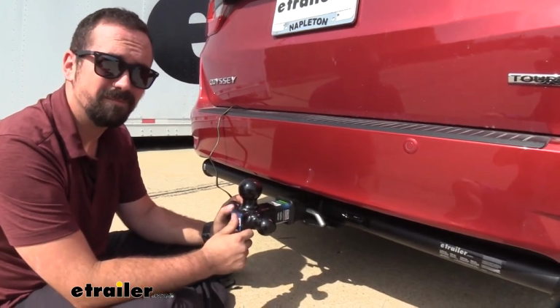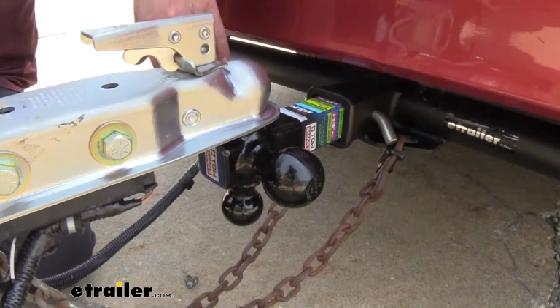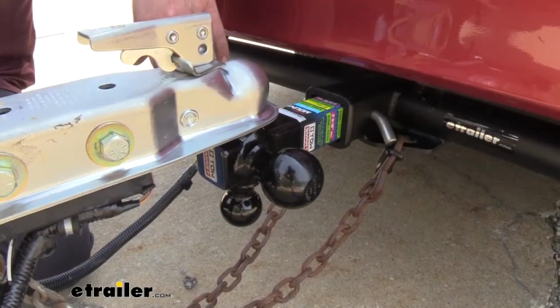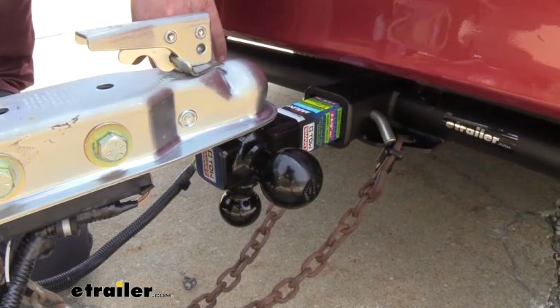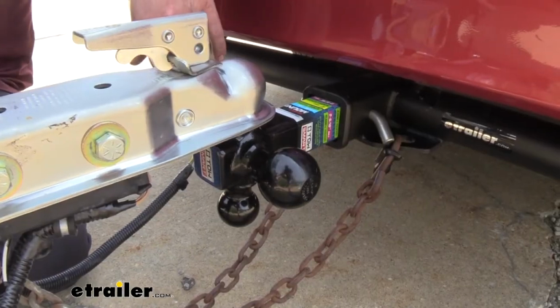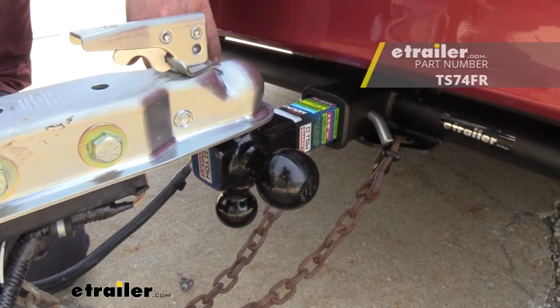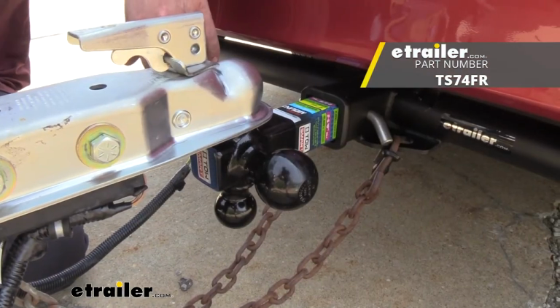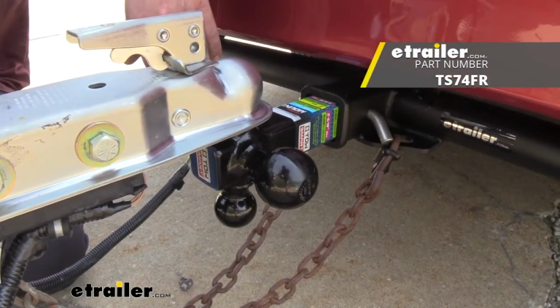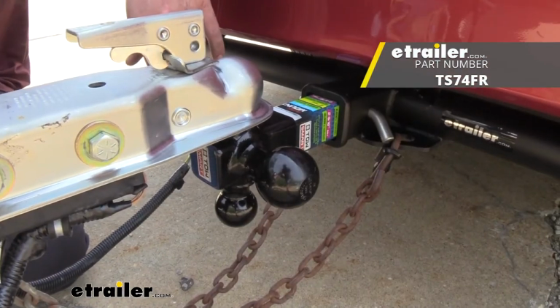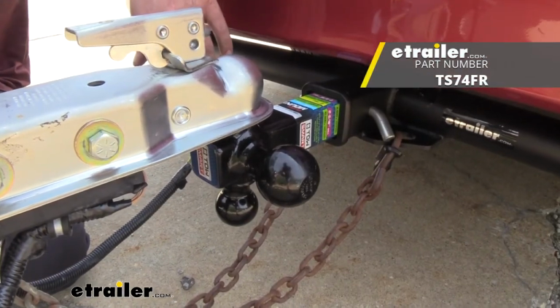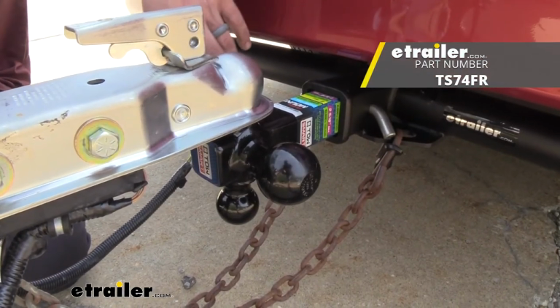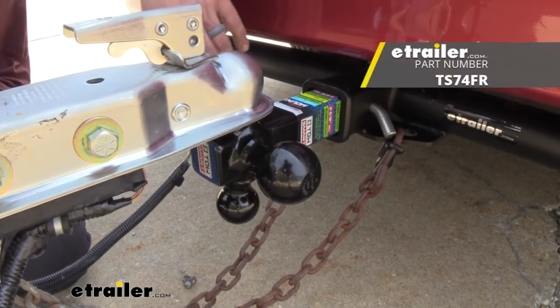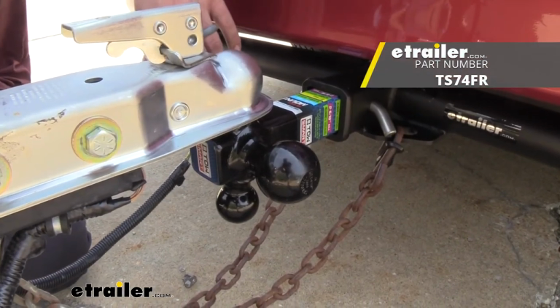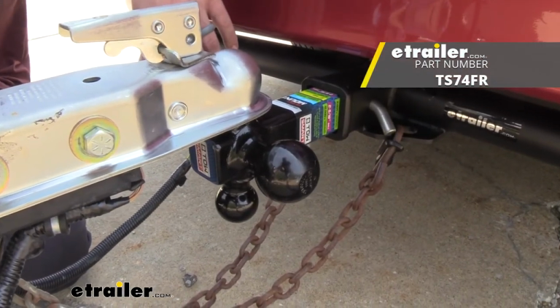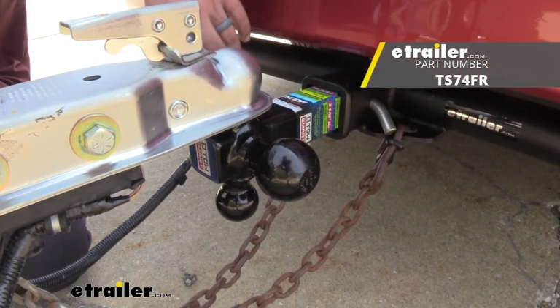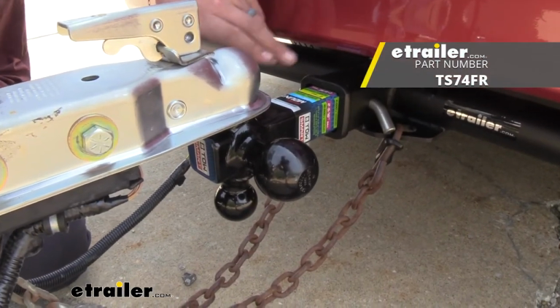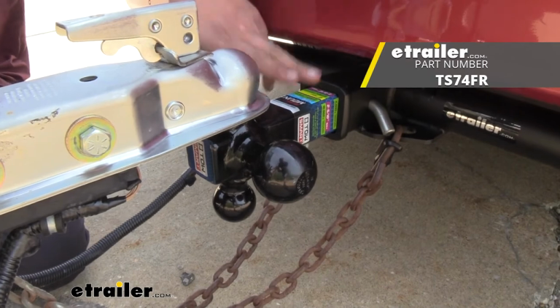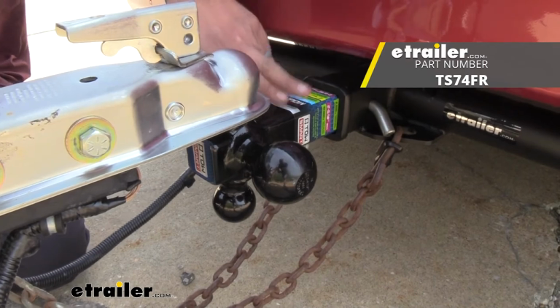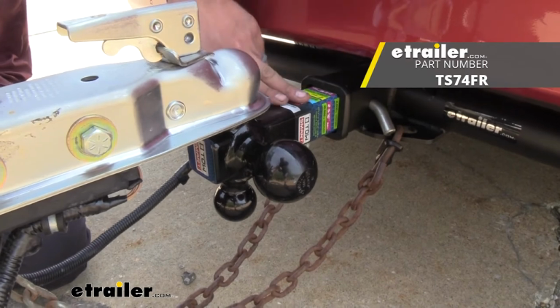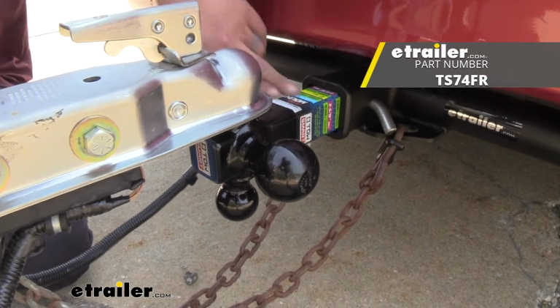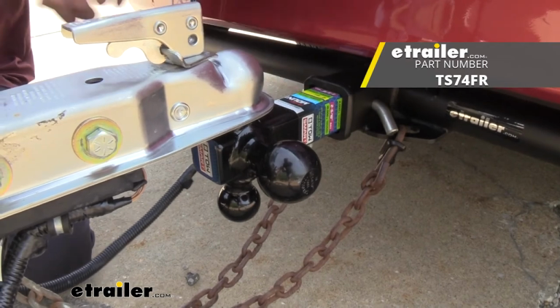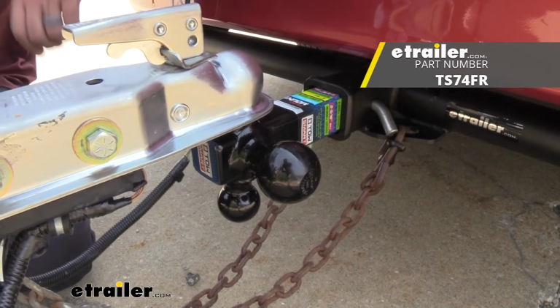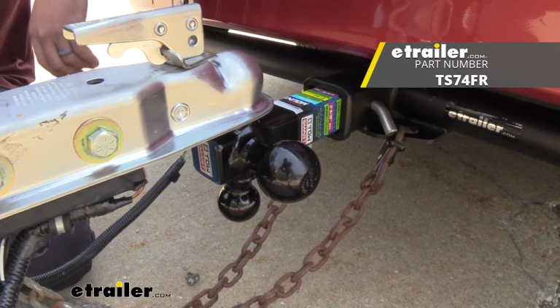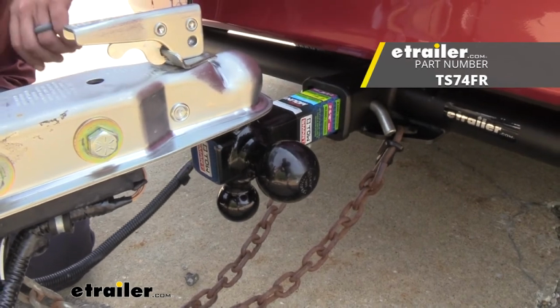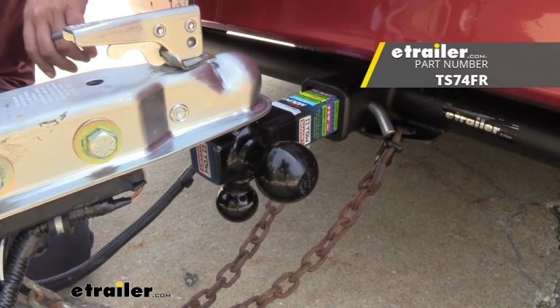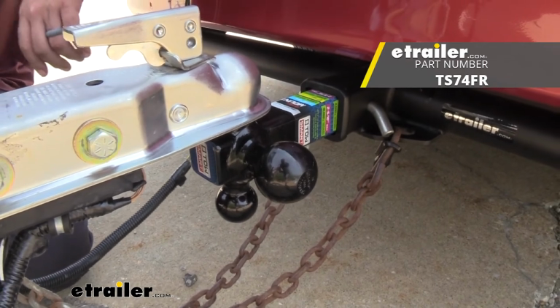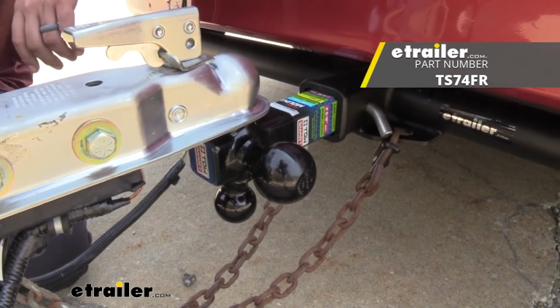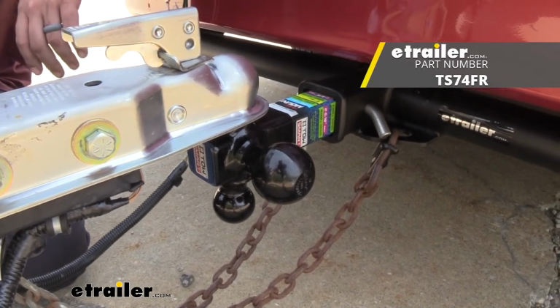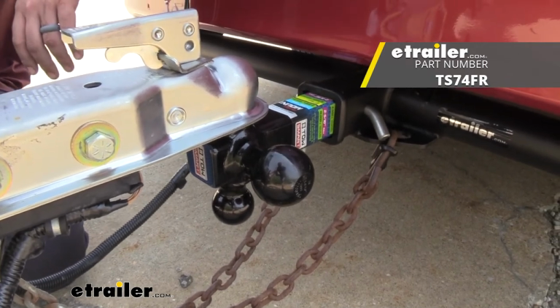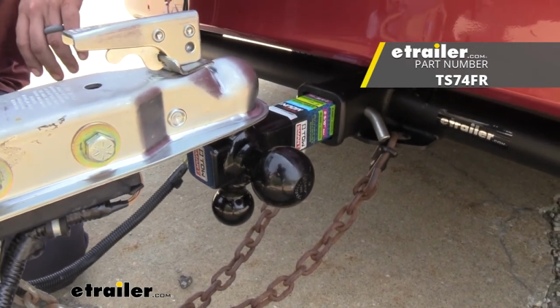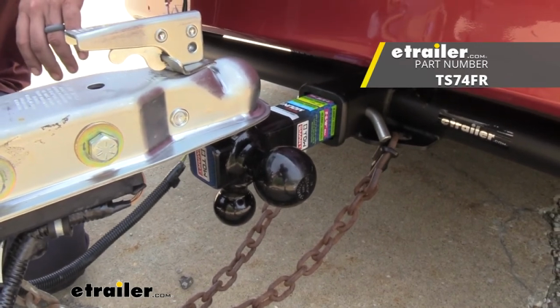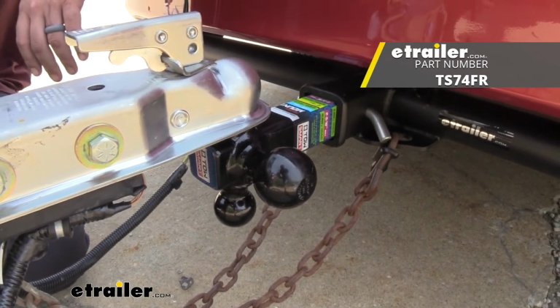And that's going to do it for a look at the Towsmart multi-ball mount for 2-inch hitches. Thanks for watching.